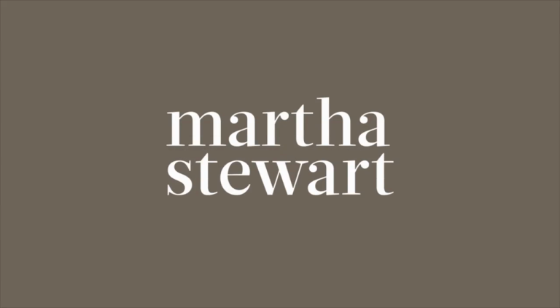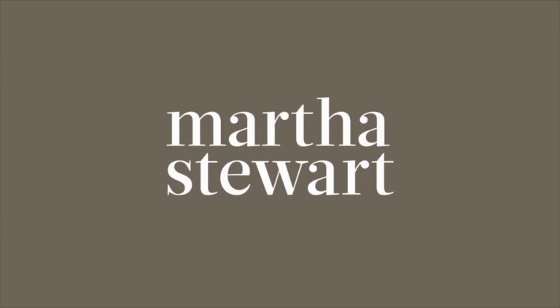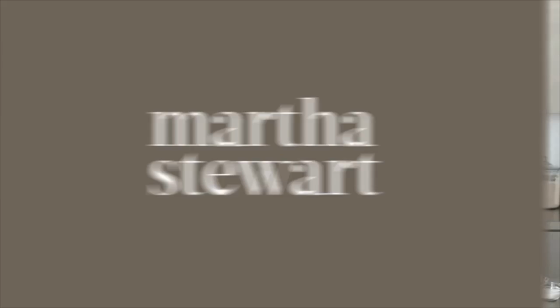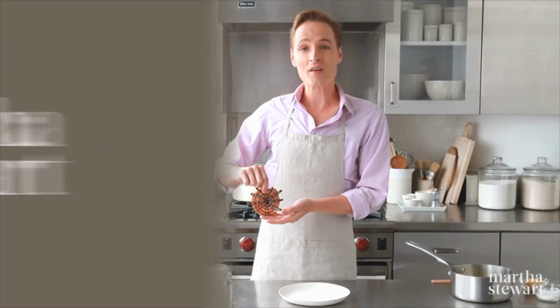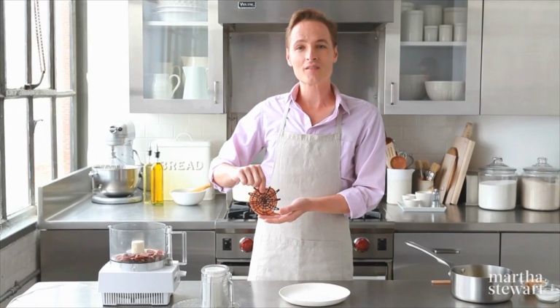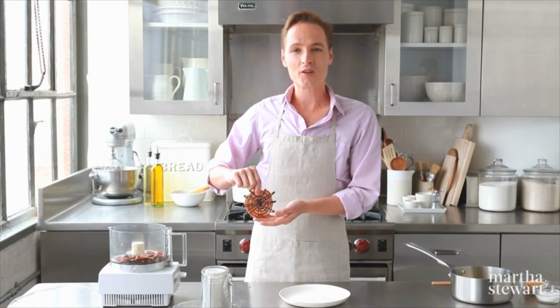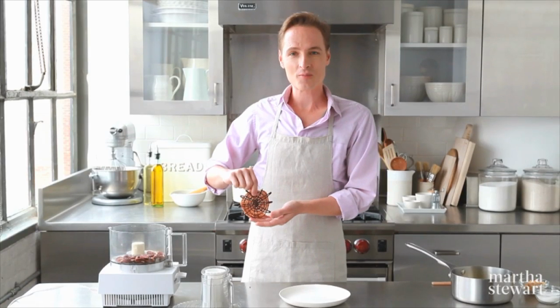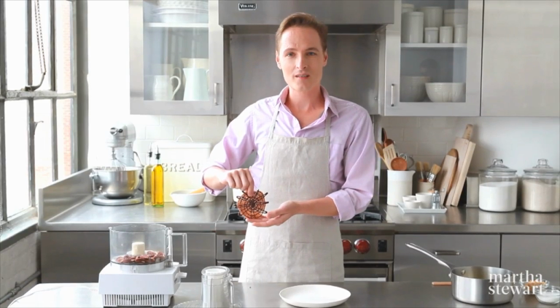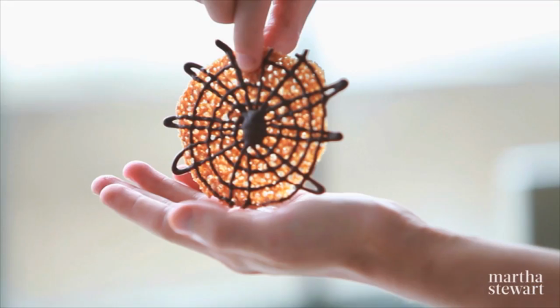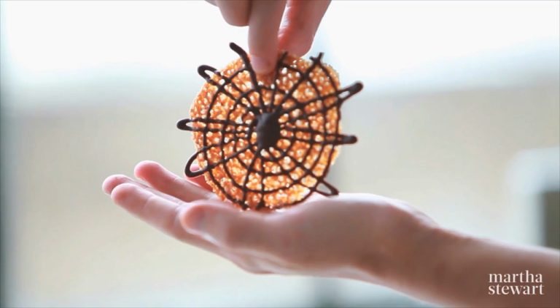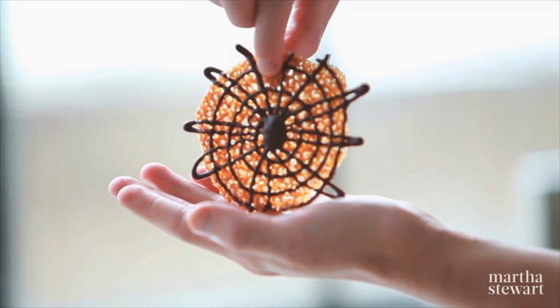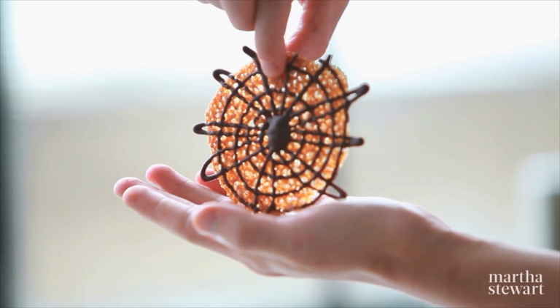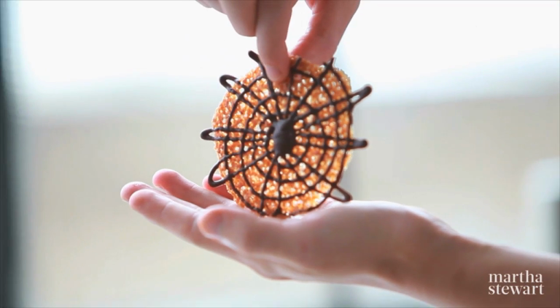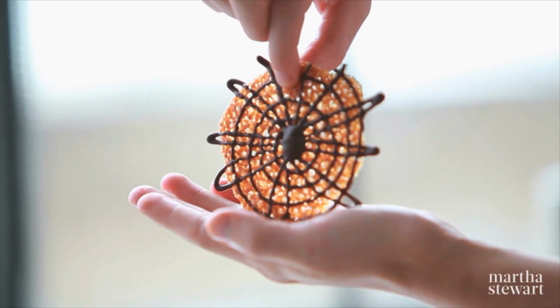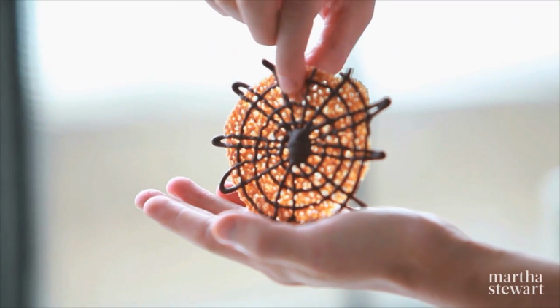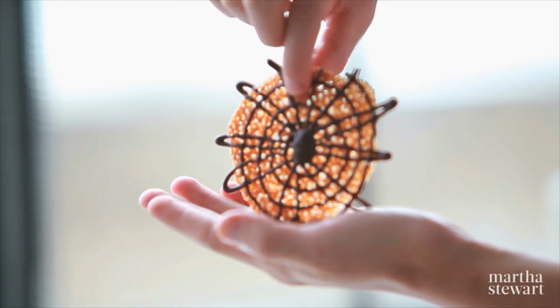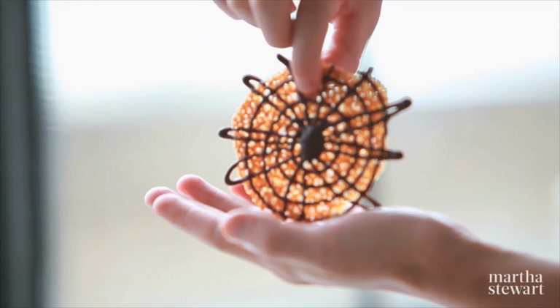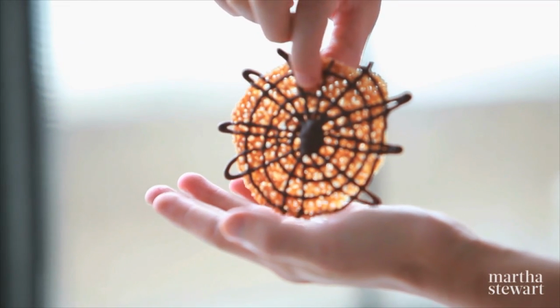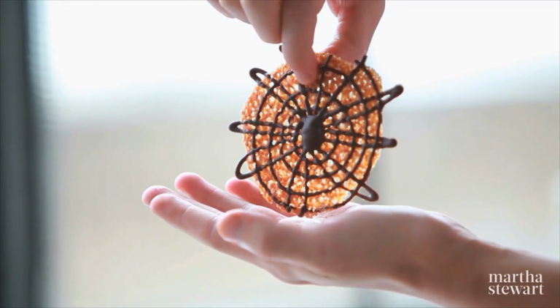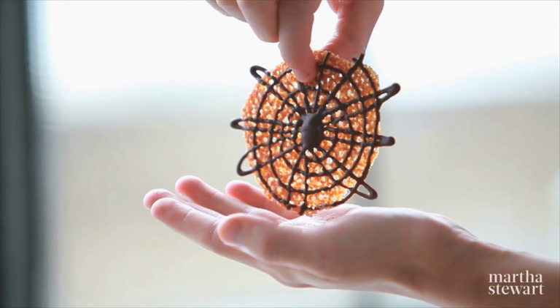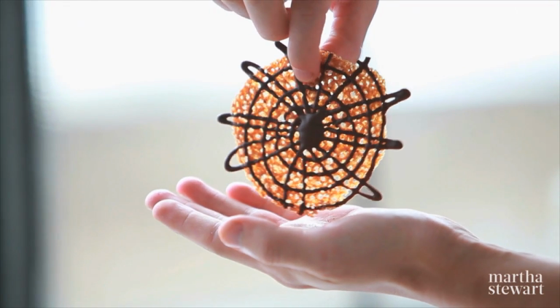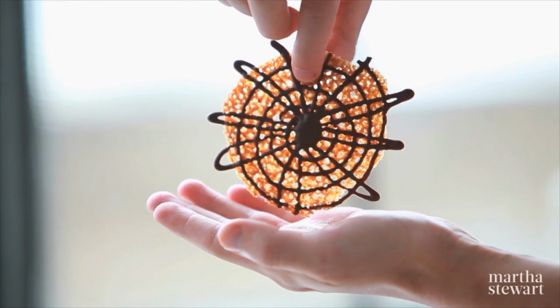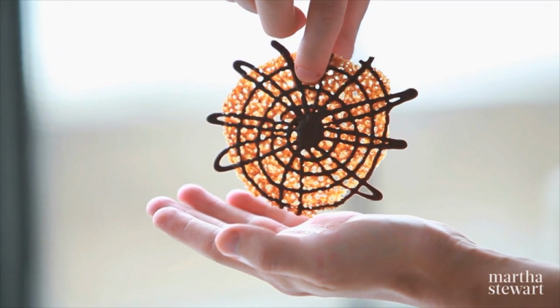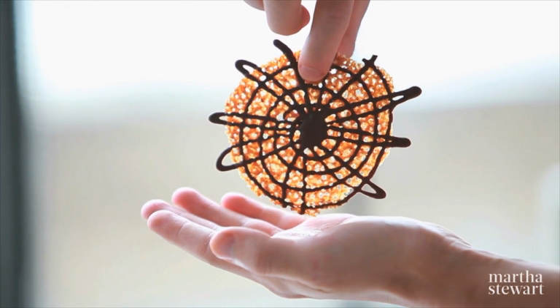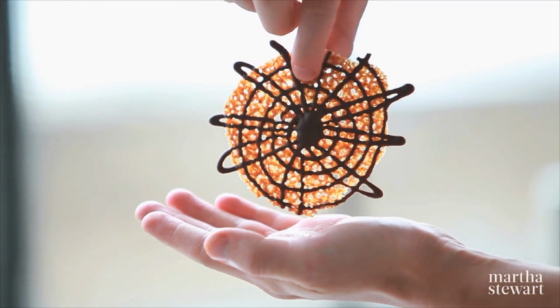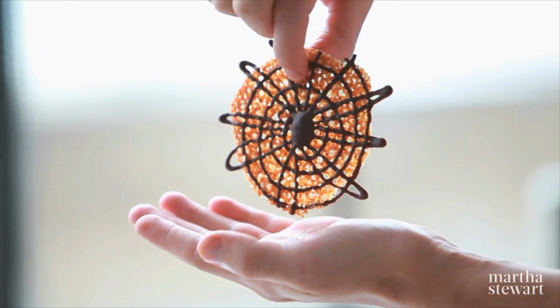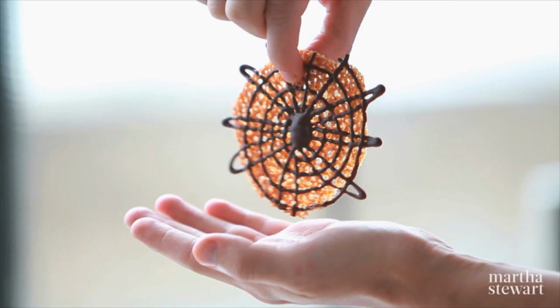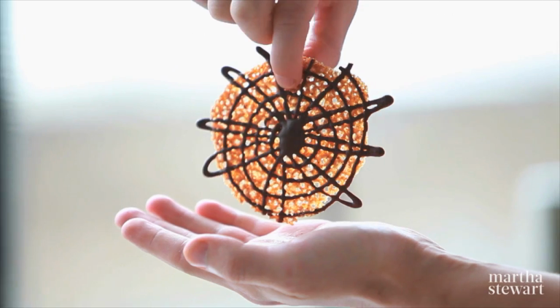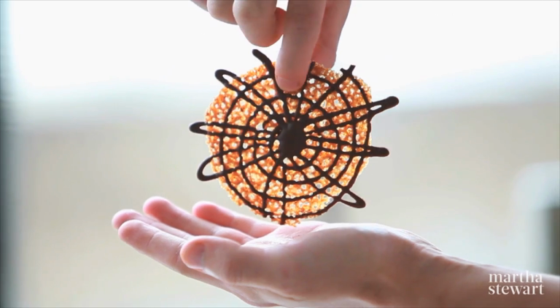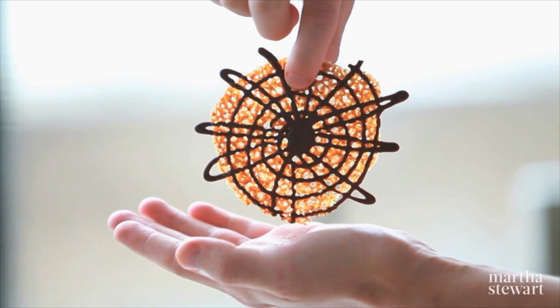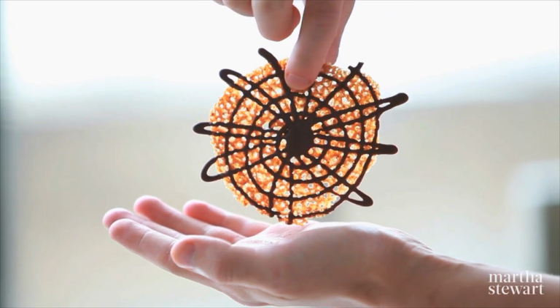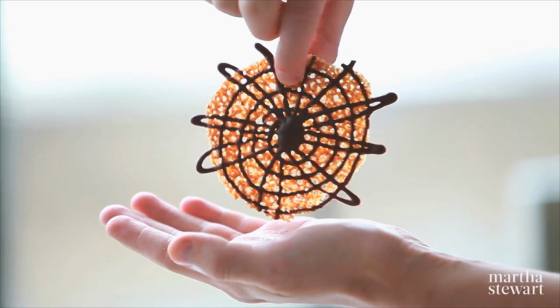These thin, crispy, delicate cookies called Florentines are decorated with dark chocolate to look like a spider's web.